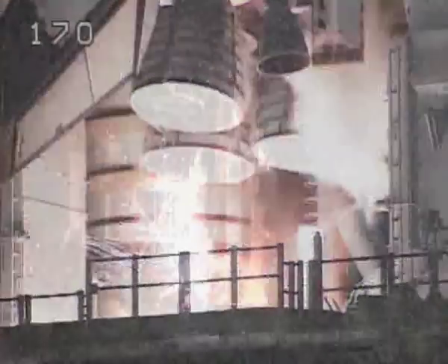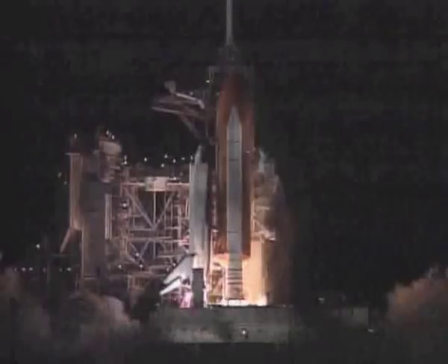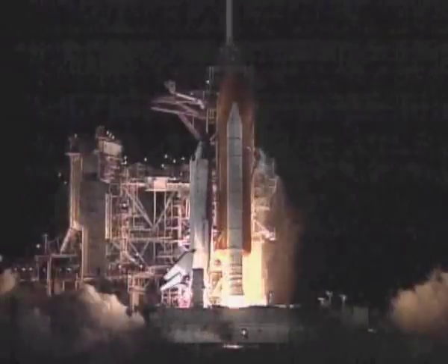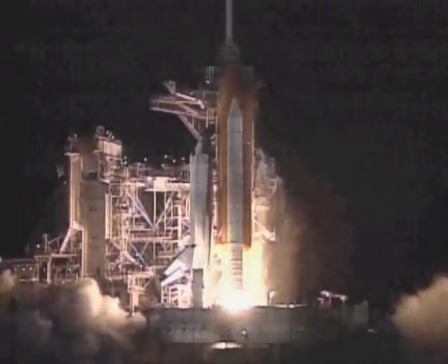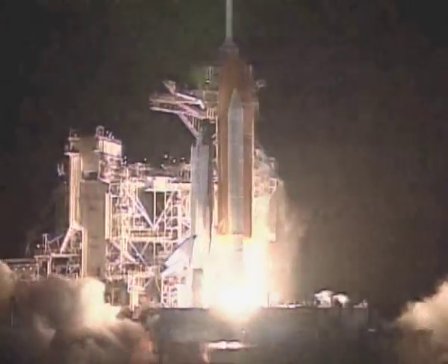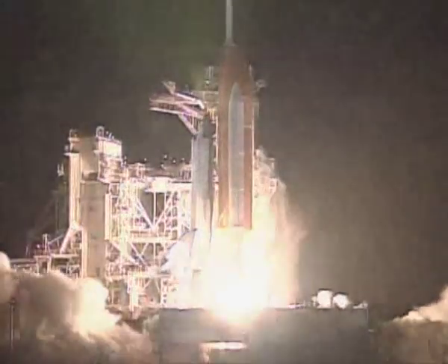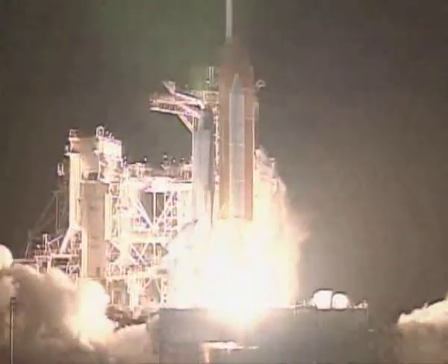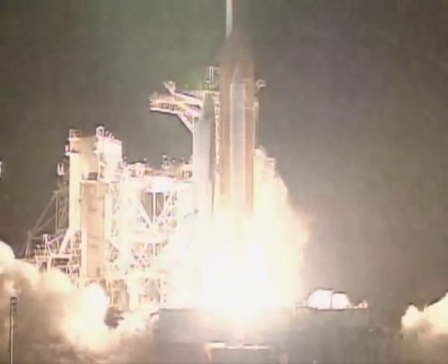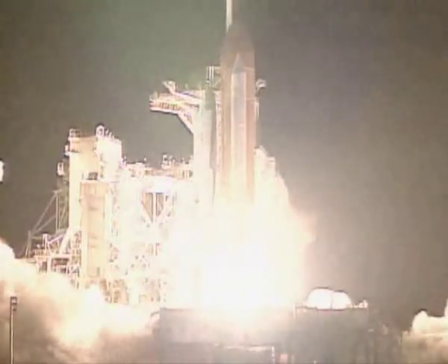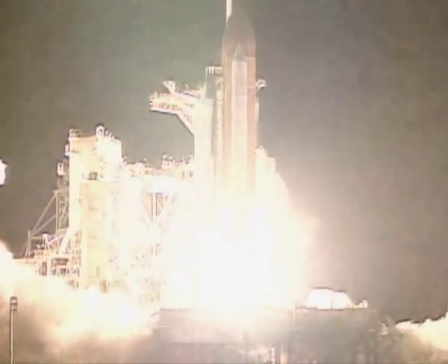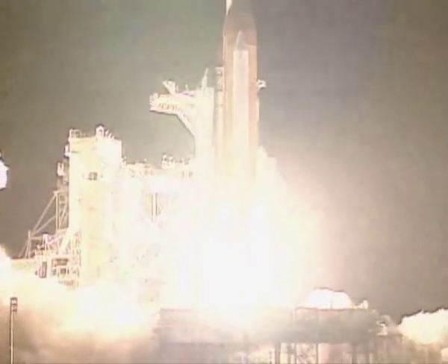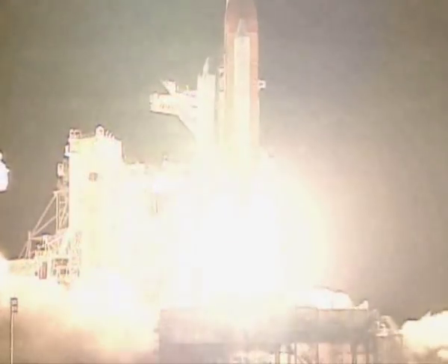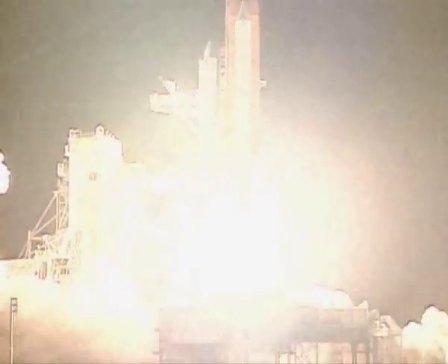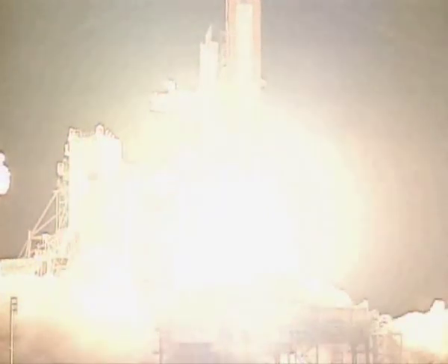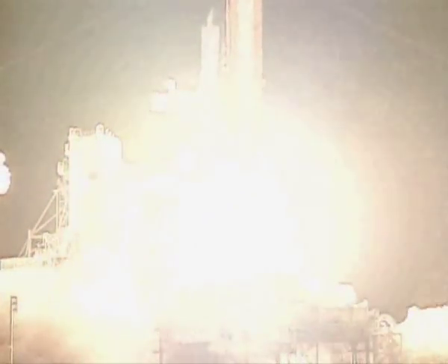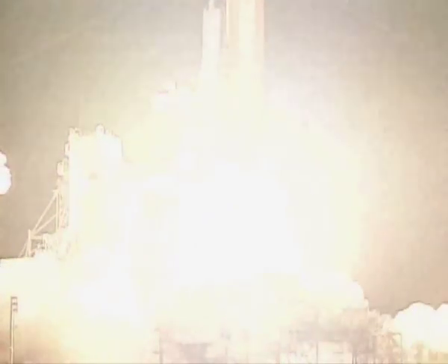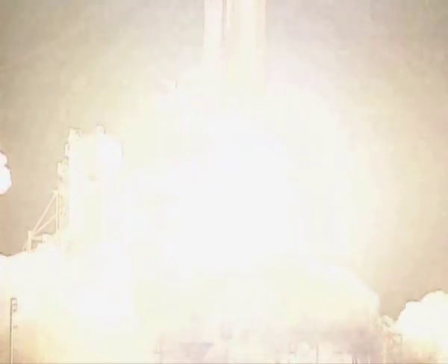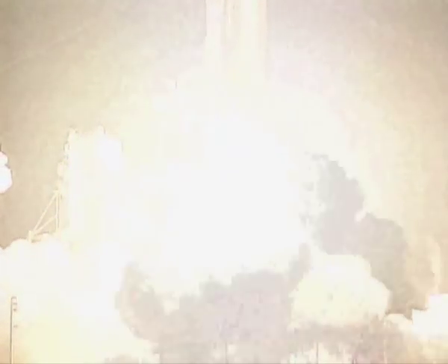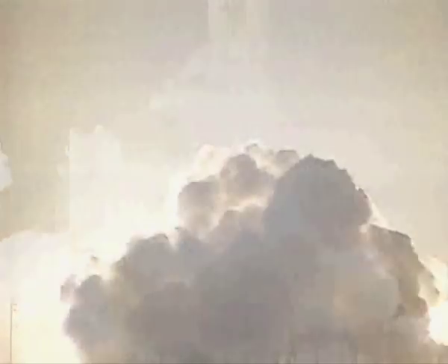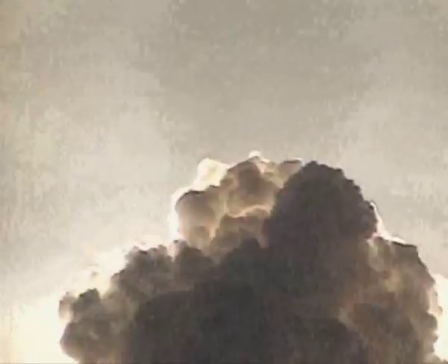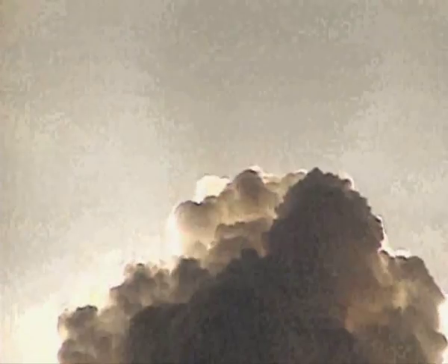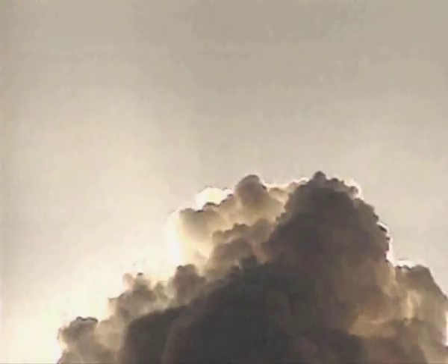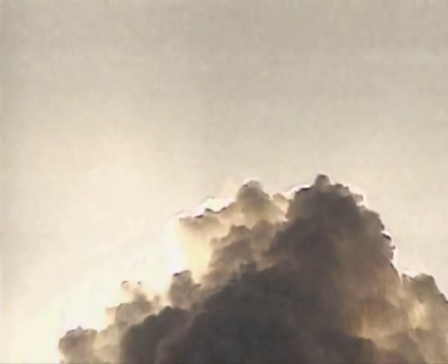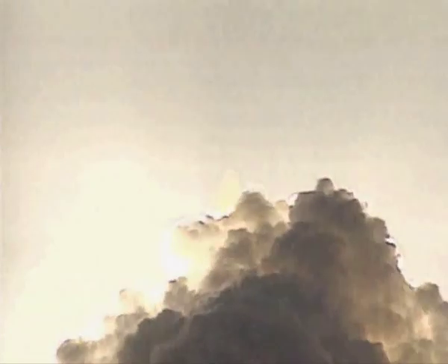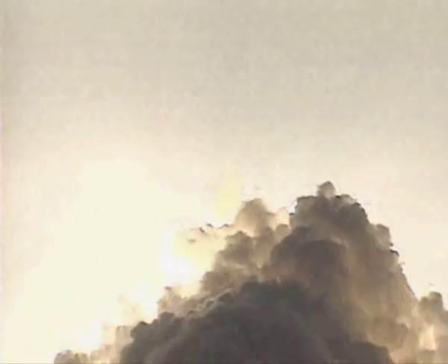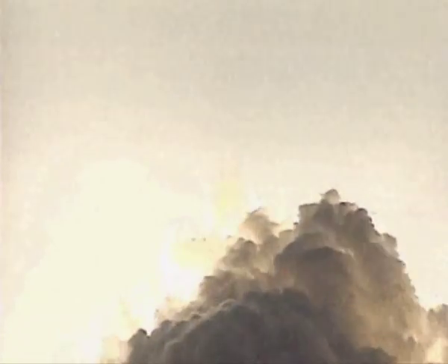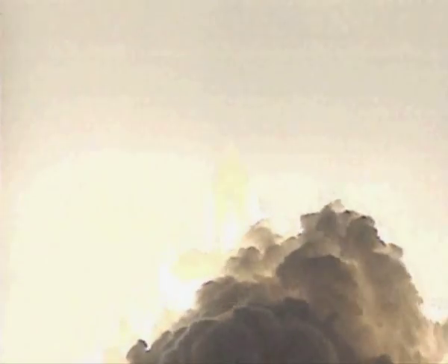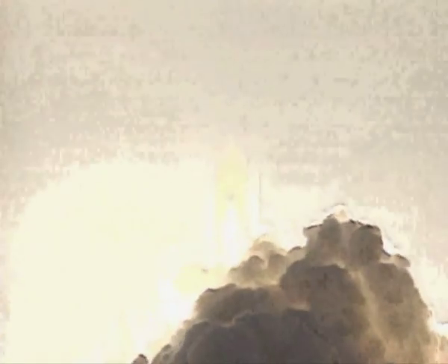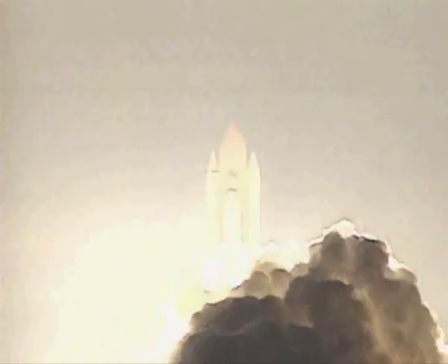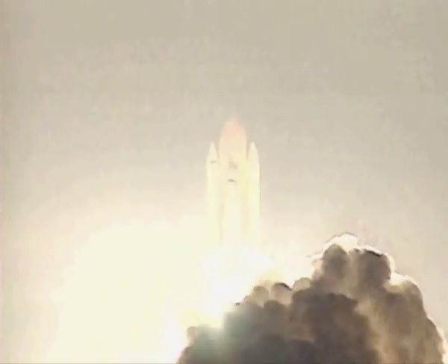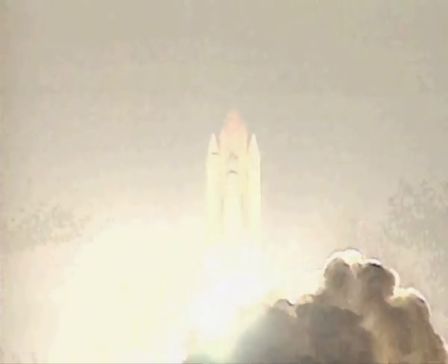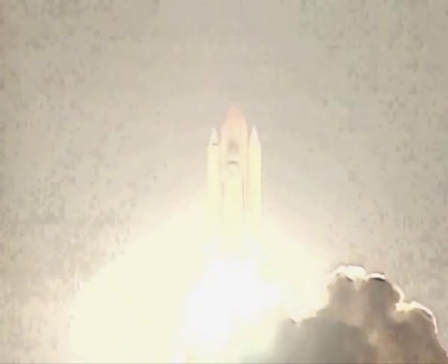We have booster ignition and liftoff of Columbia, reaching new heights for women in X-ray astronomy.